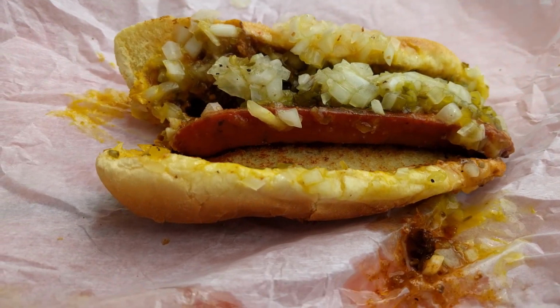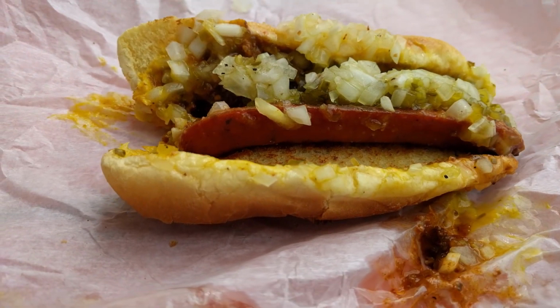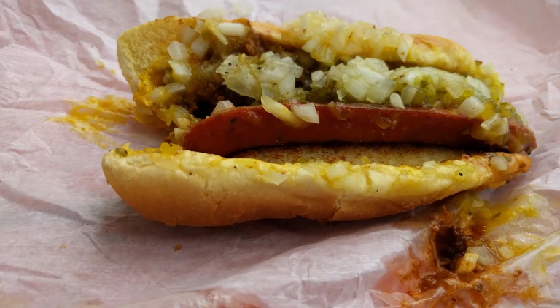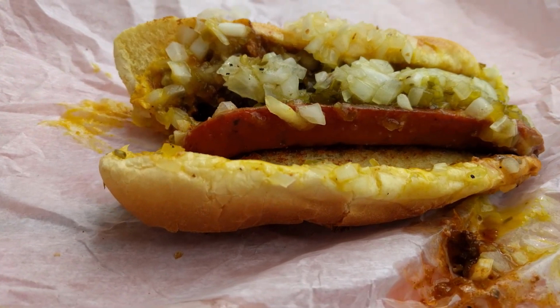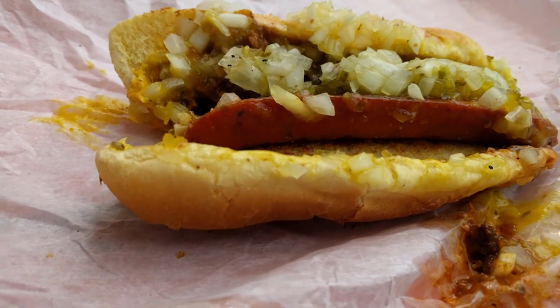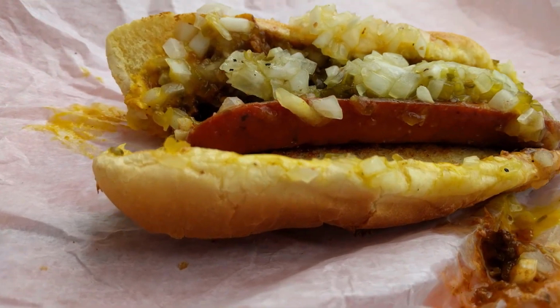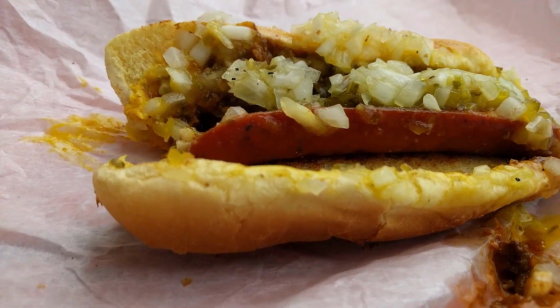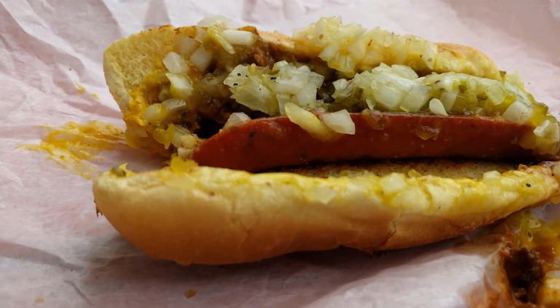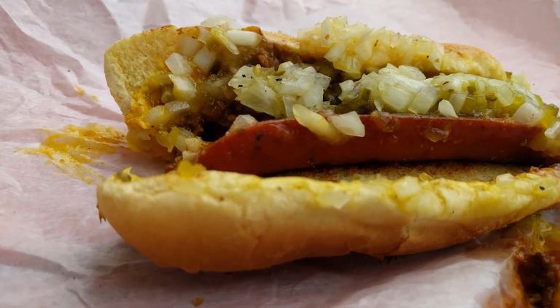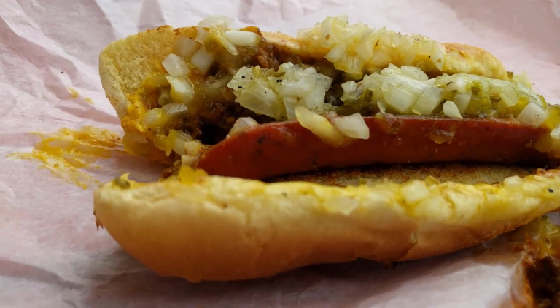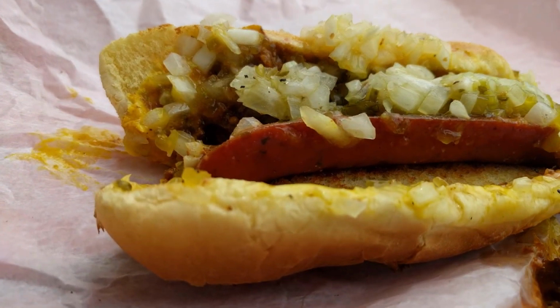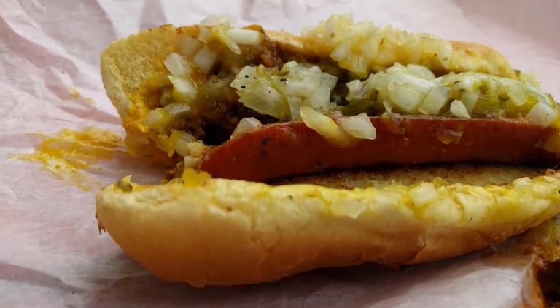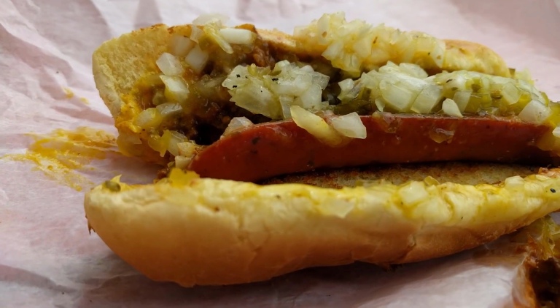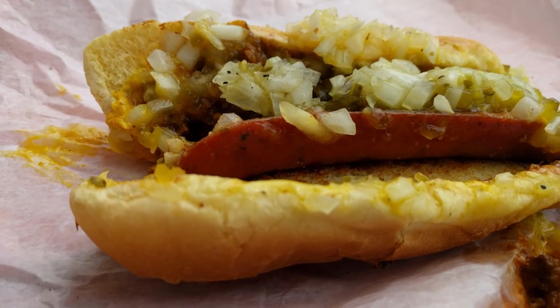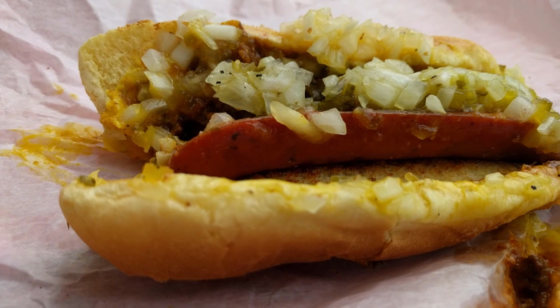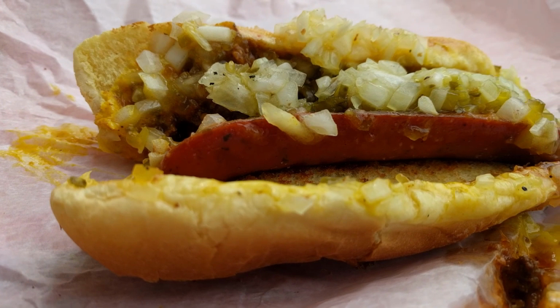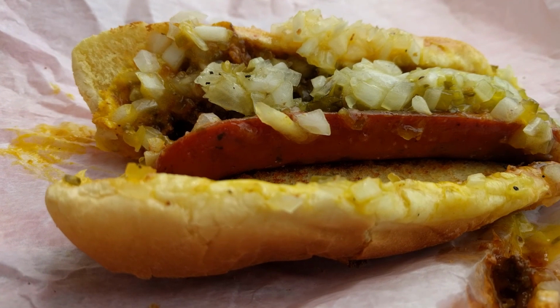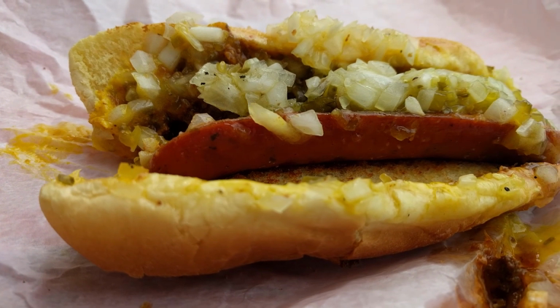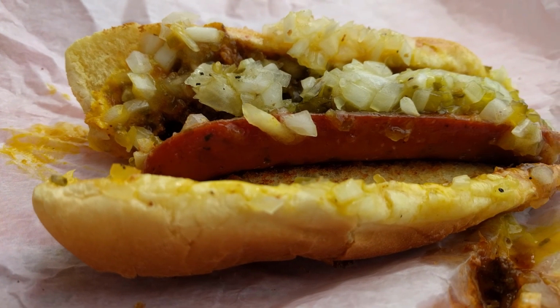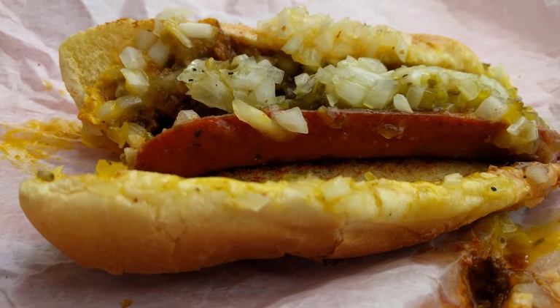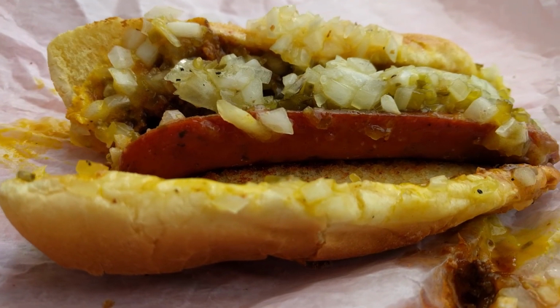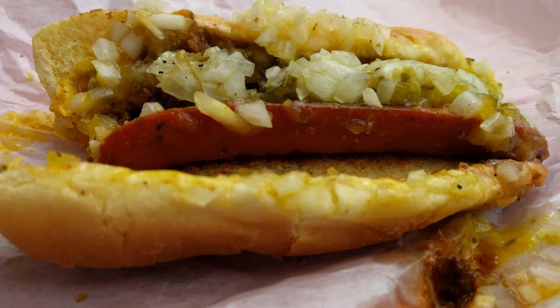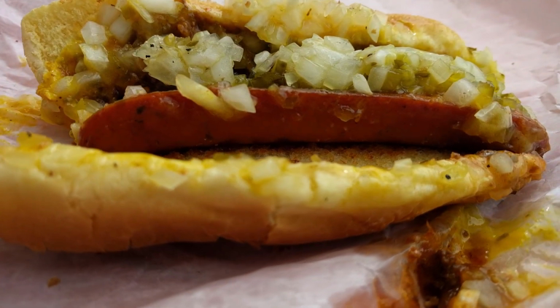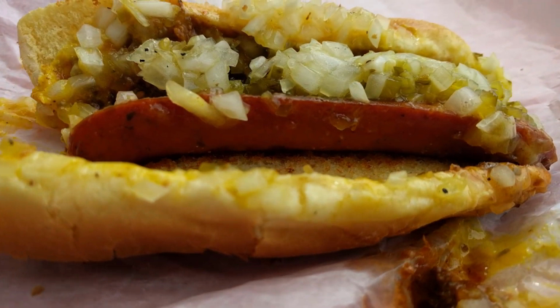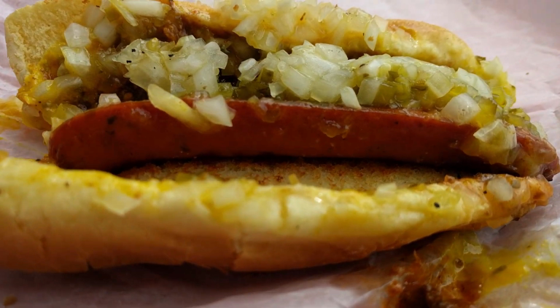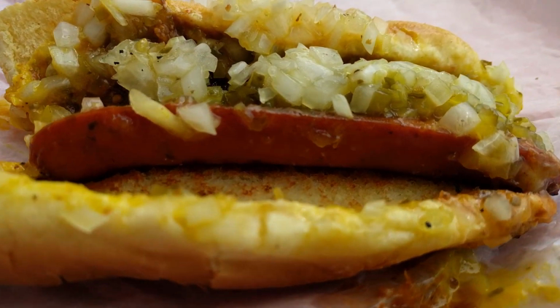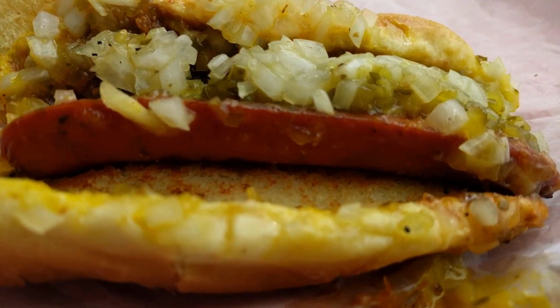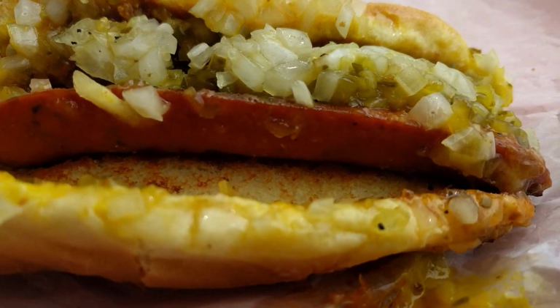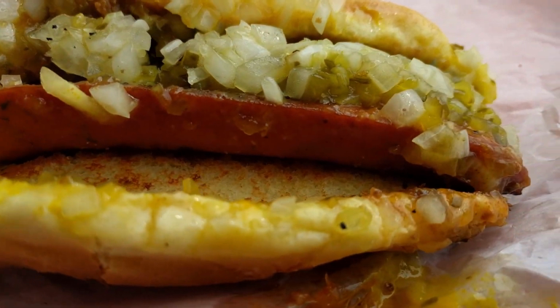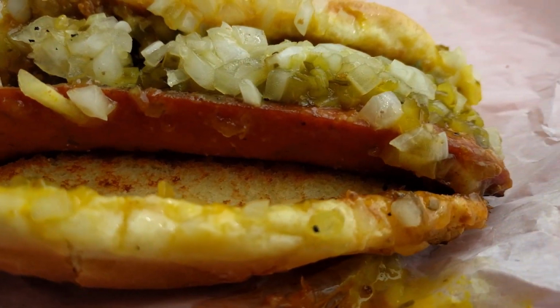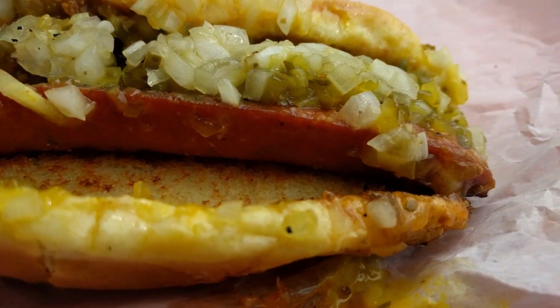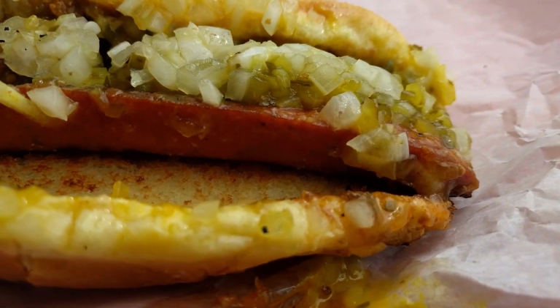There's usually going to be a bunch of messy toppings on top, like diced onions or chili, but trust me — even though it looks sloppy, it tastes great.